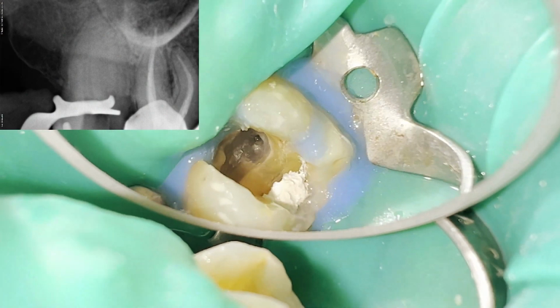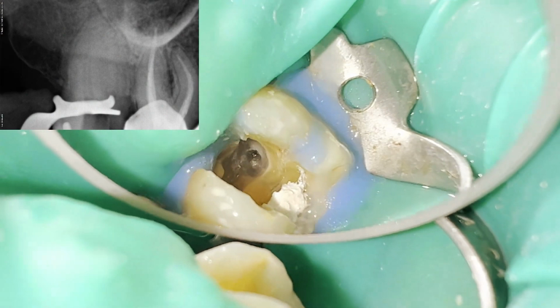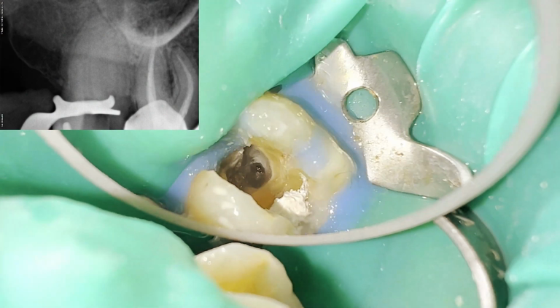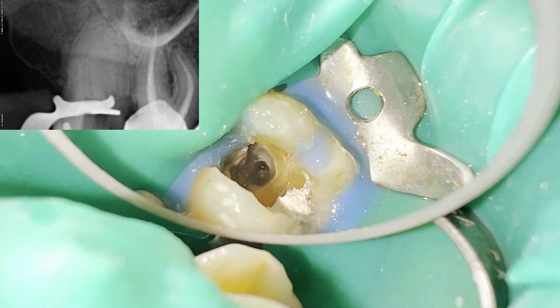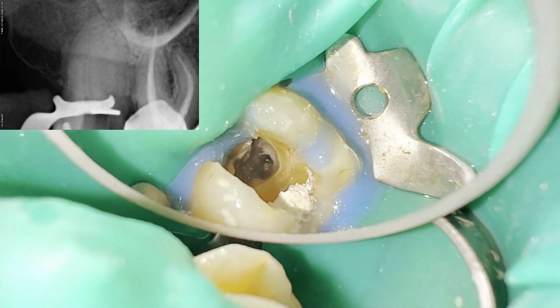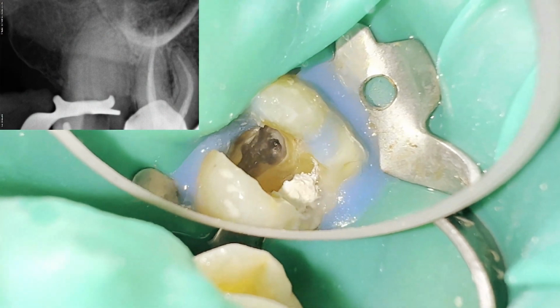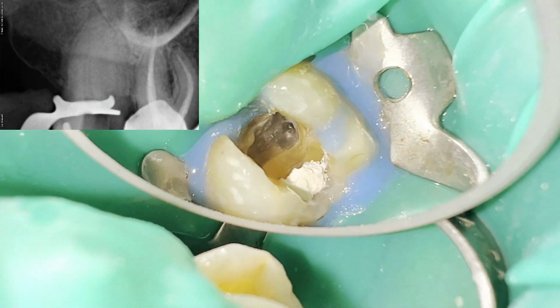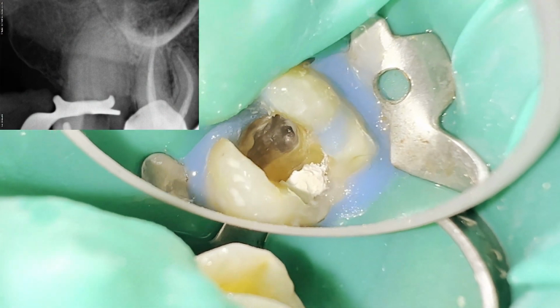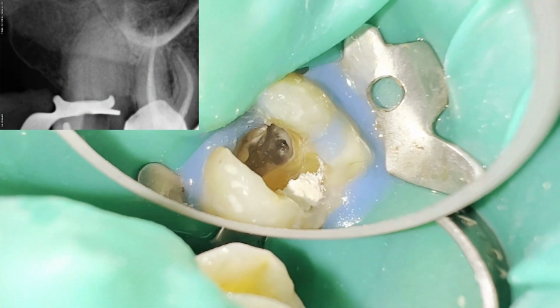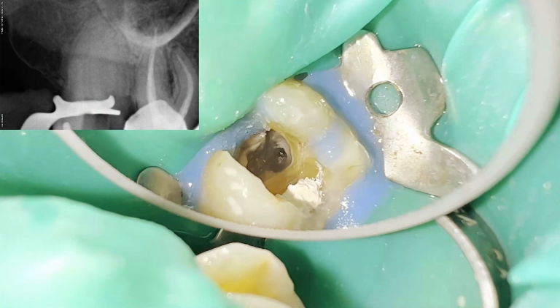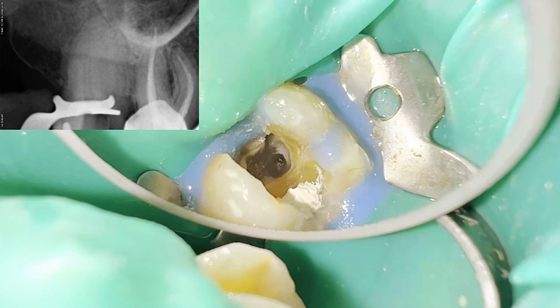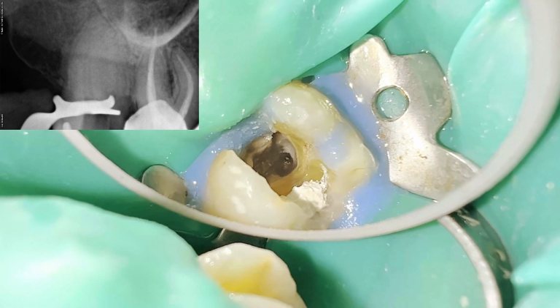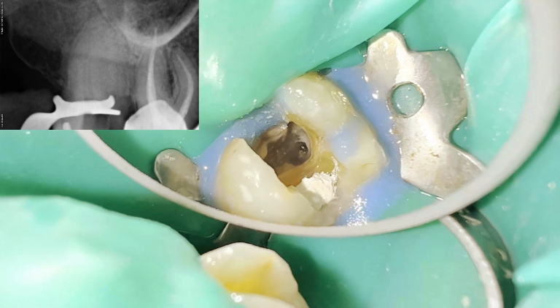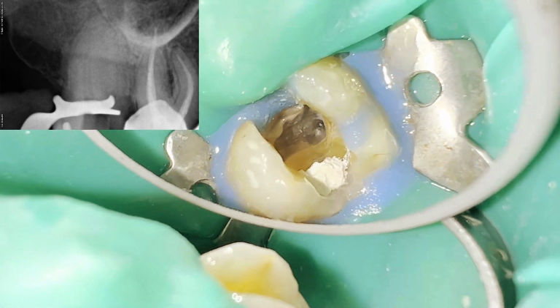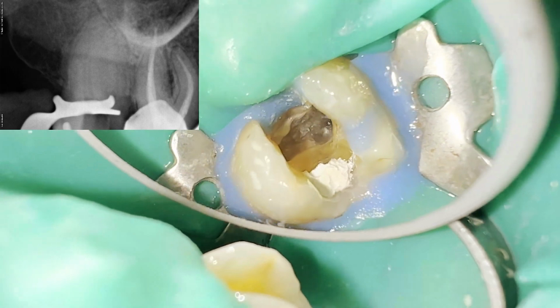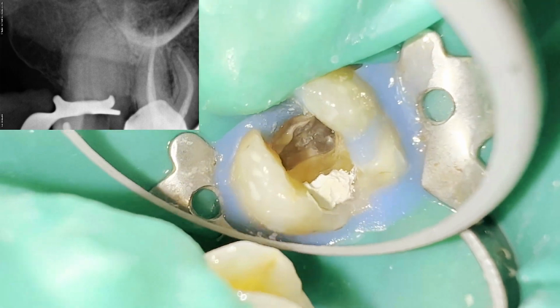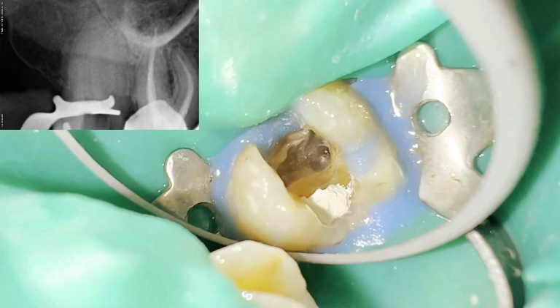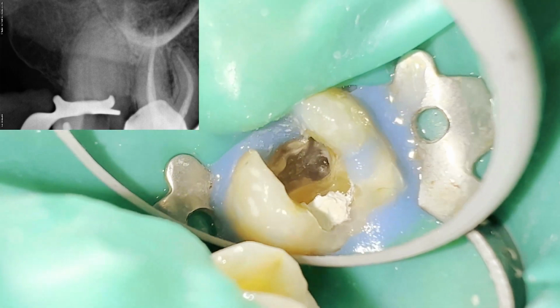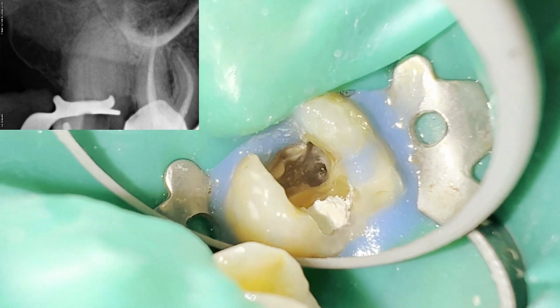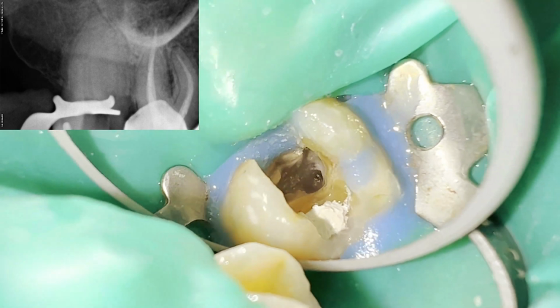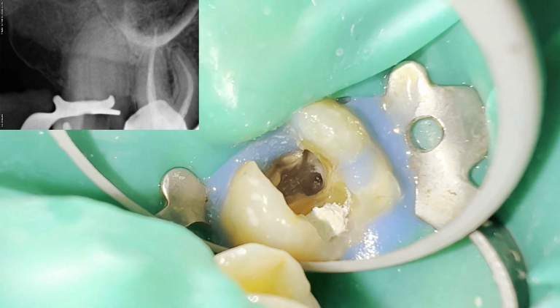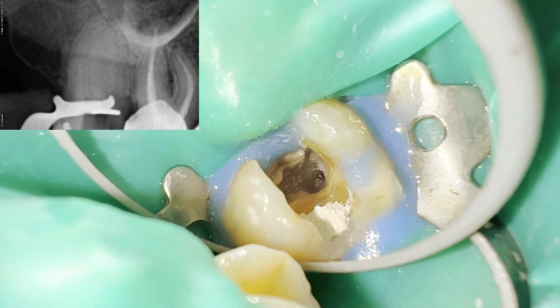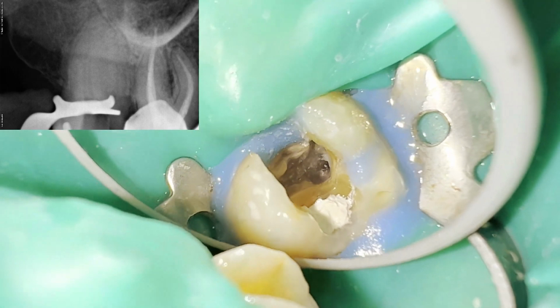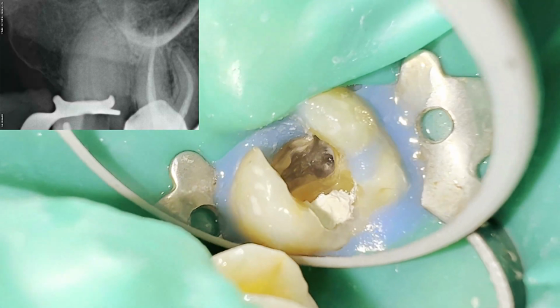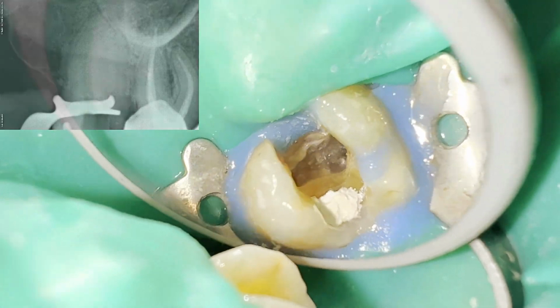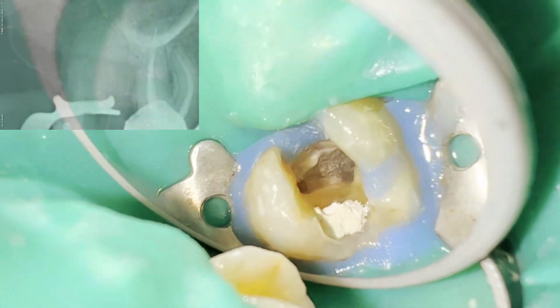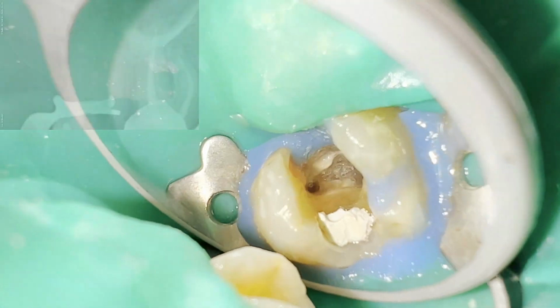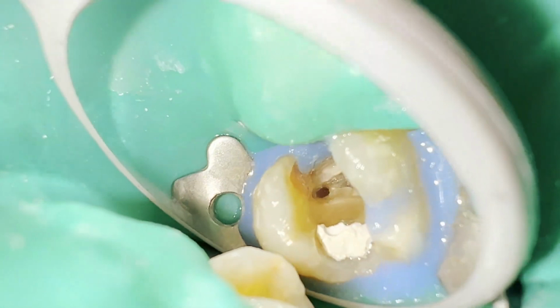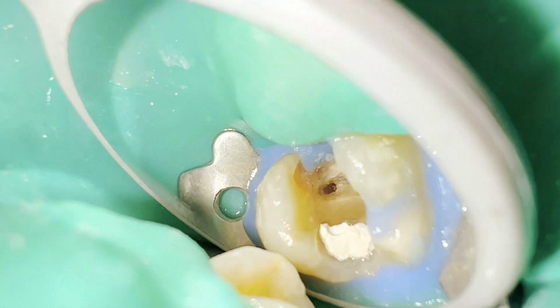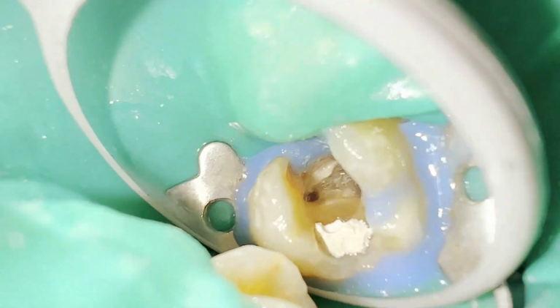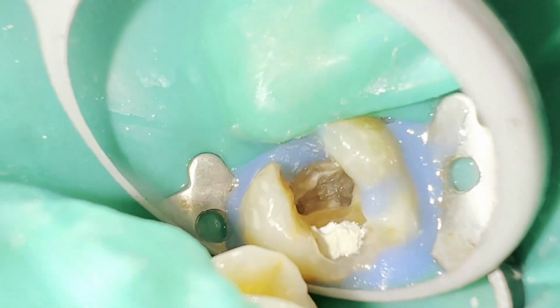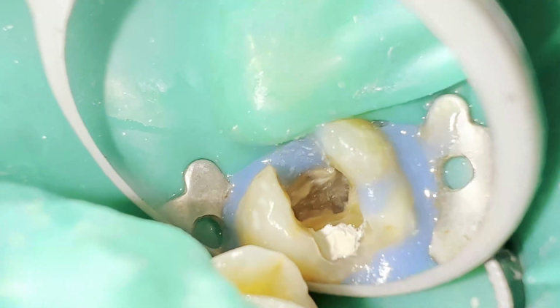Once we manage to extract the separated file from the root canal, we perform the endodontics in the usual way.